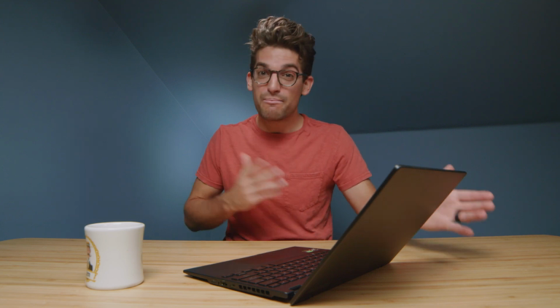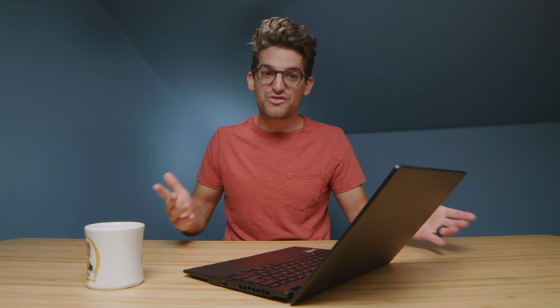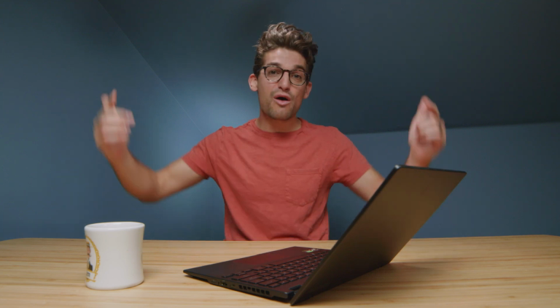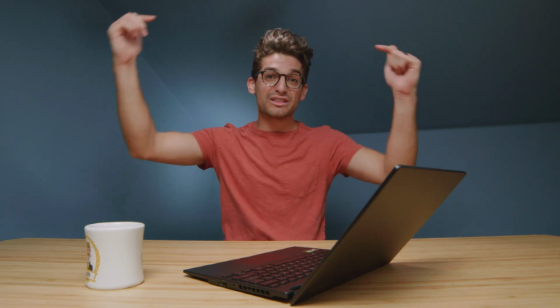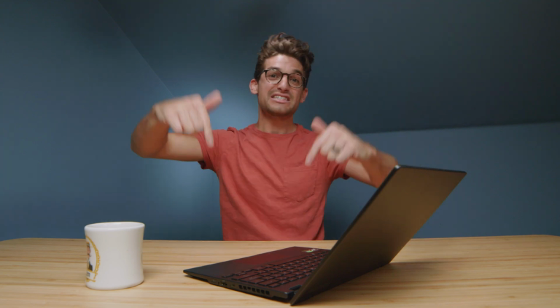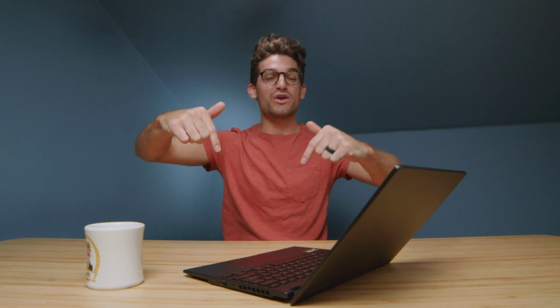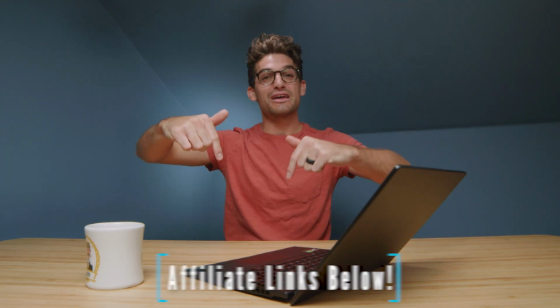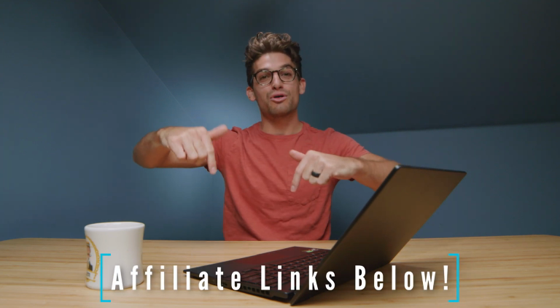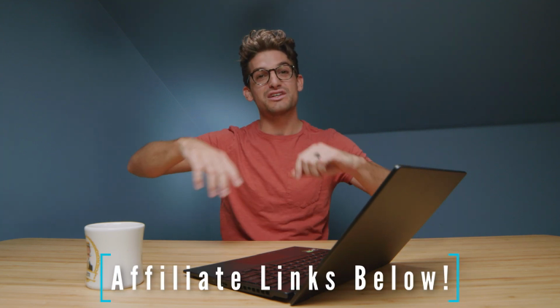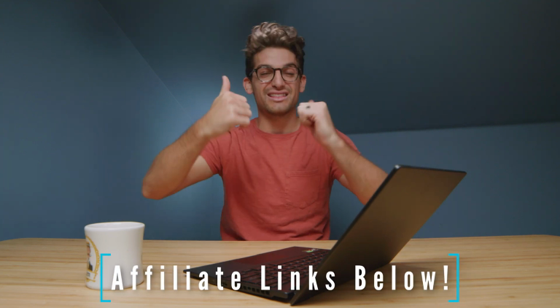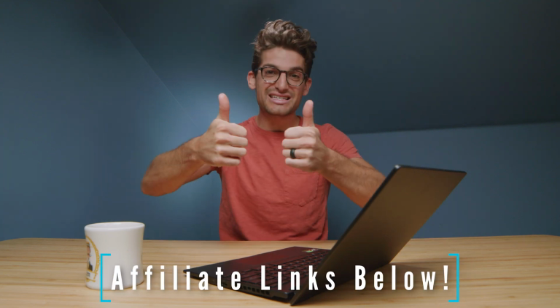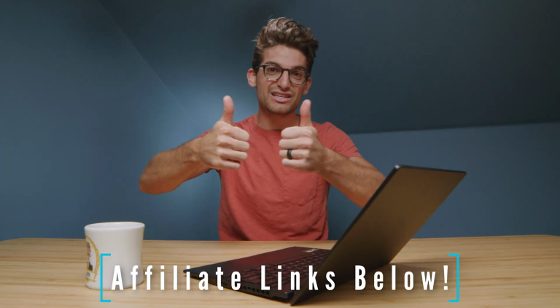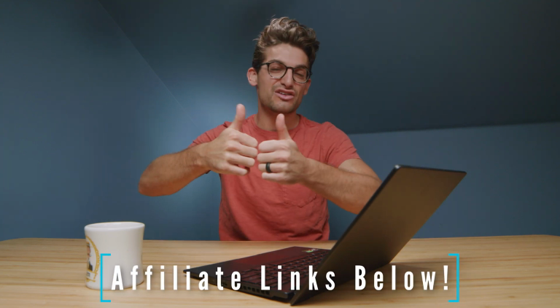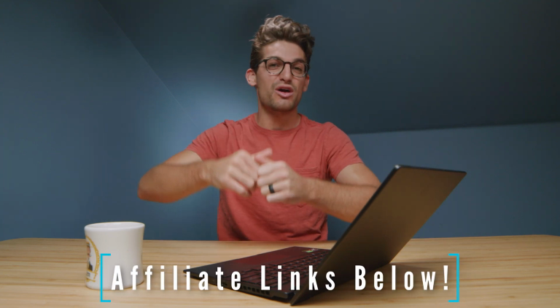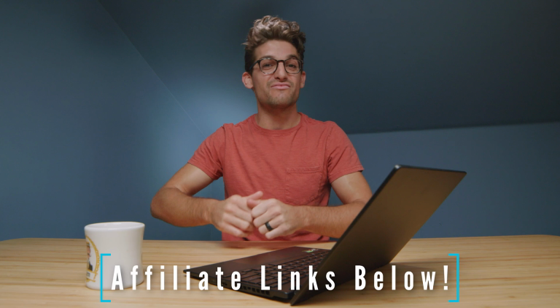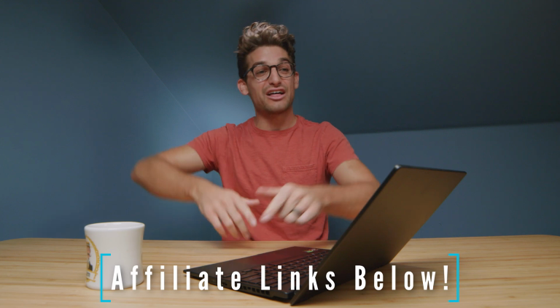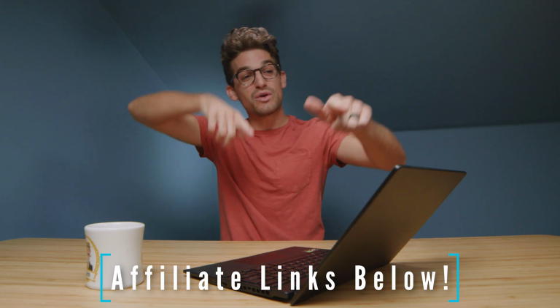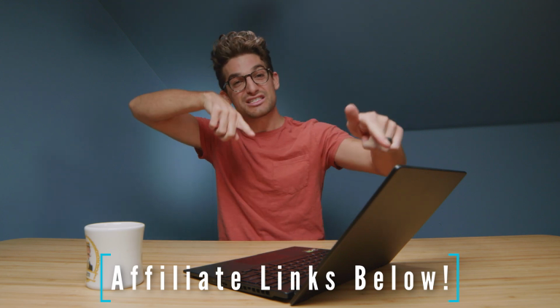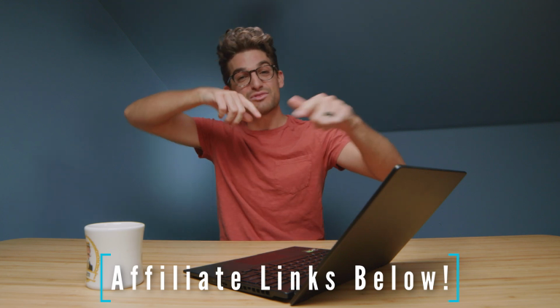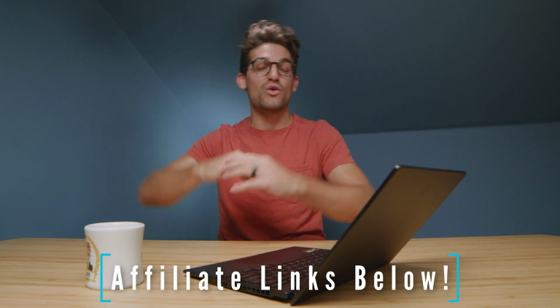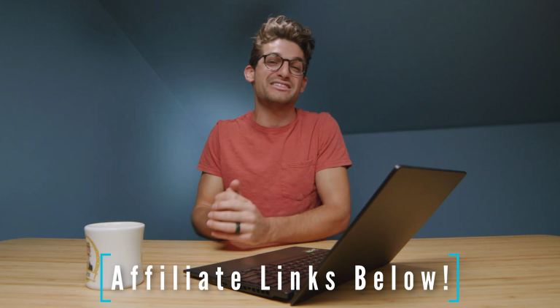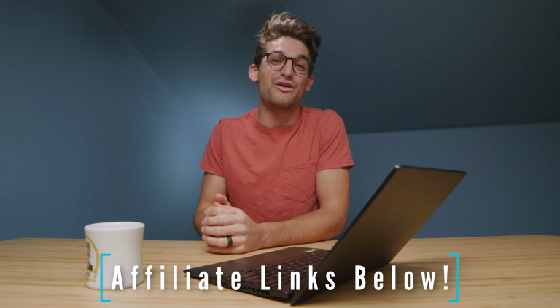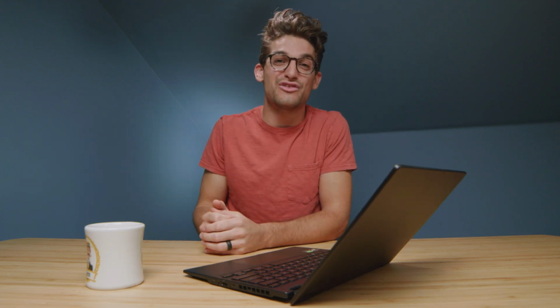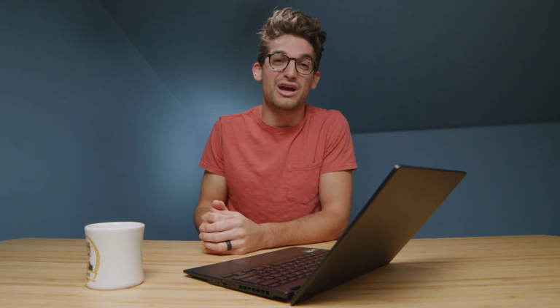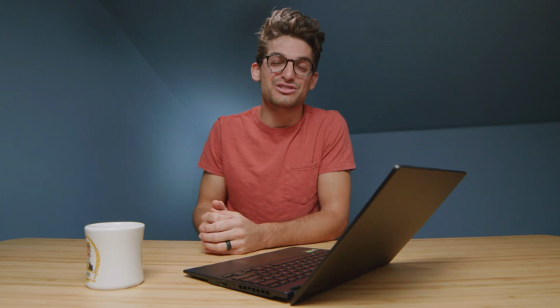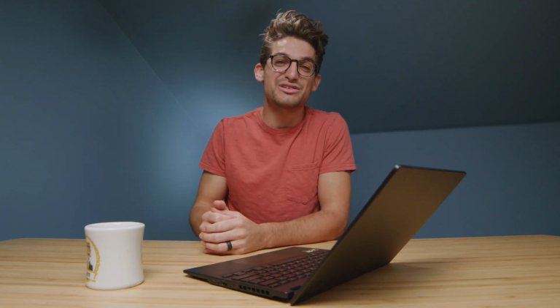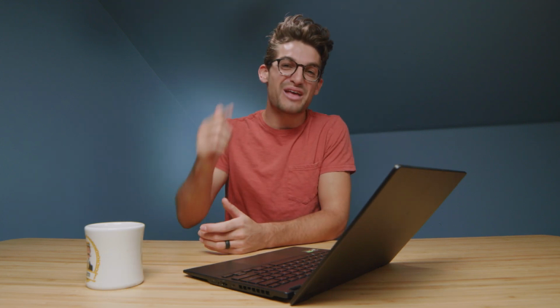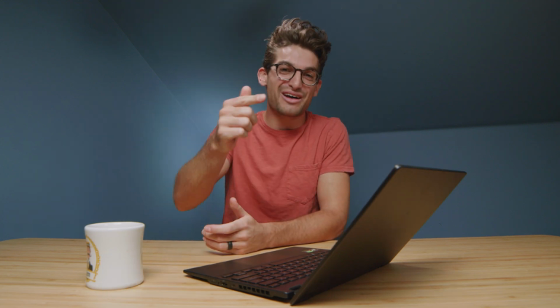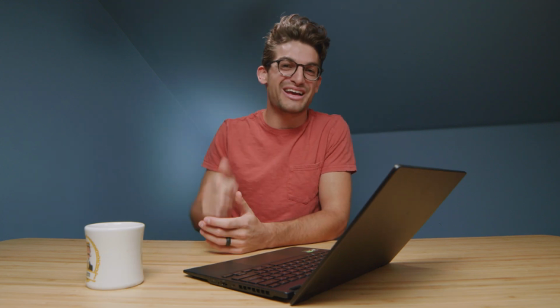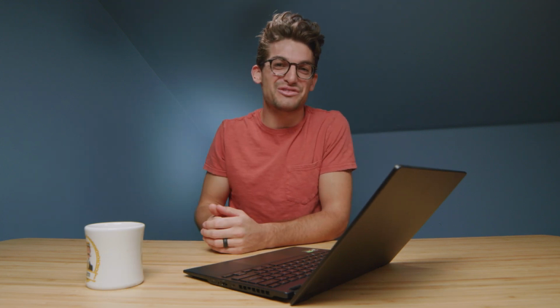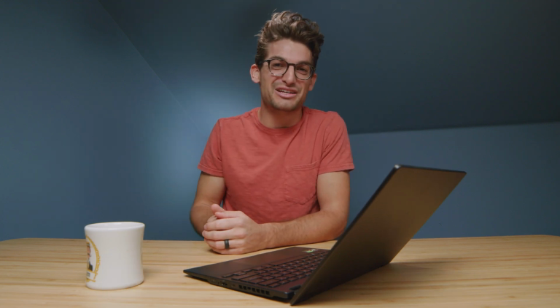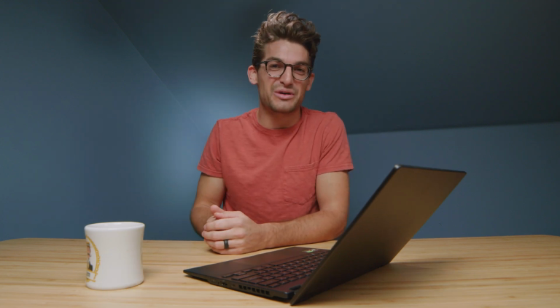But for now, links in the description if you're ready to make a purchase, likes if this video has brought you some value, and subscribe so you don't miss out on future episodes. I'll see you guys in the next one.